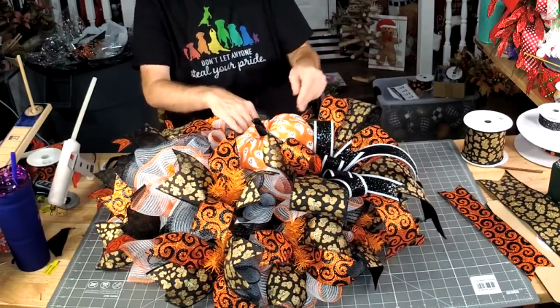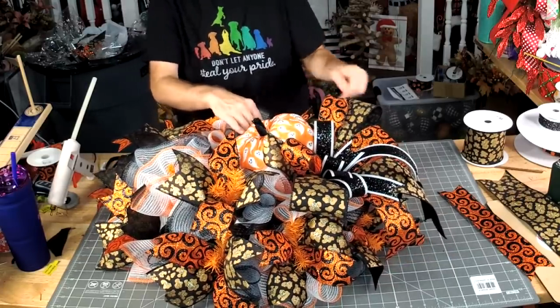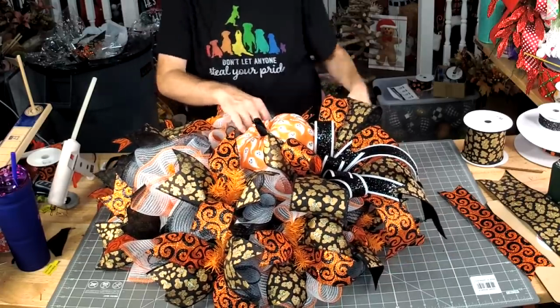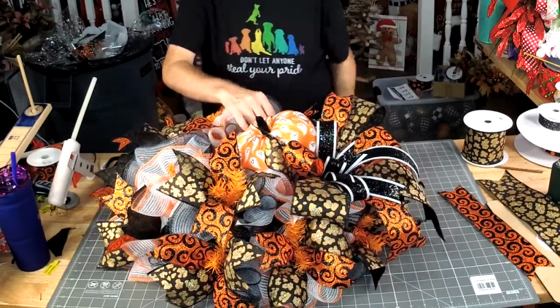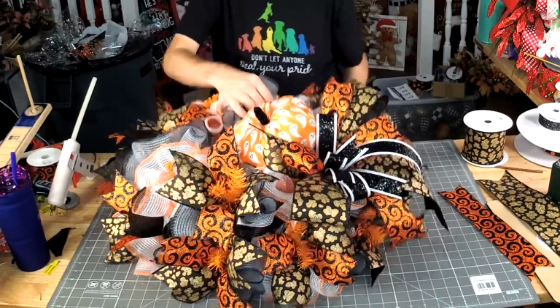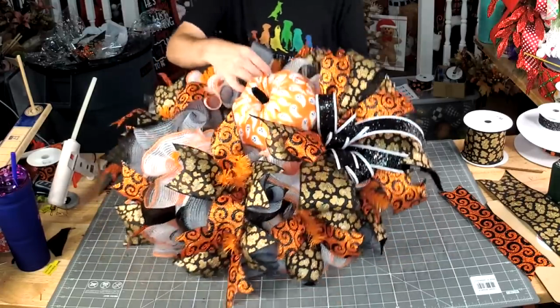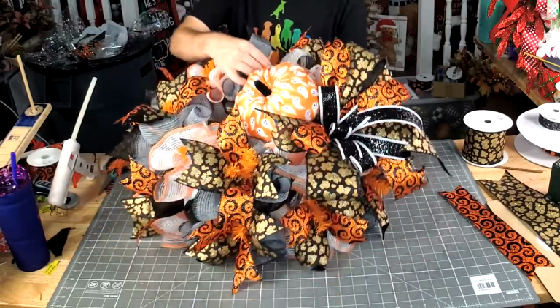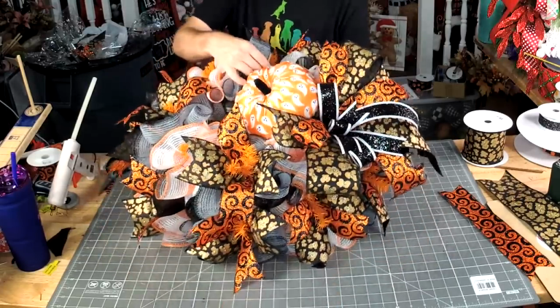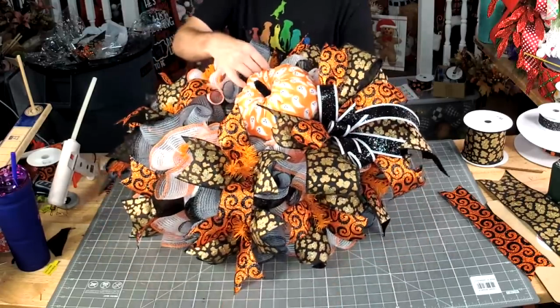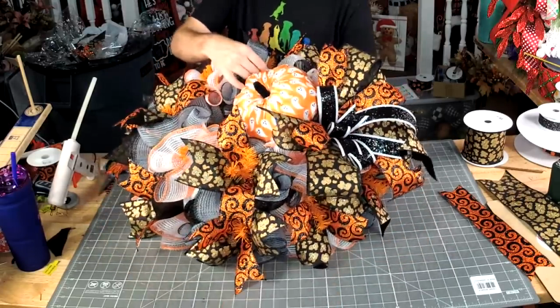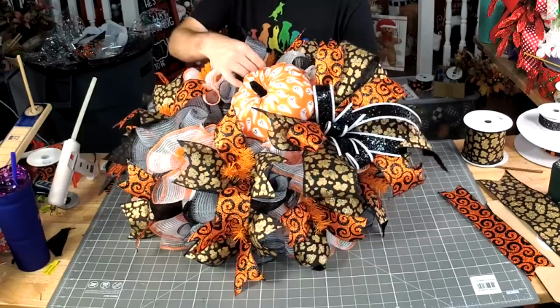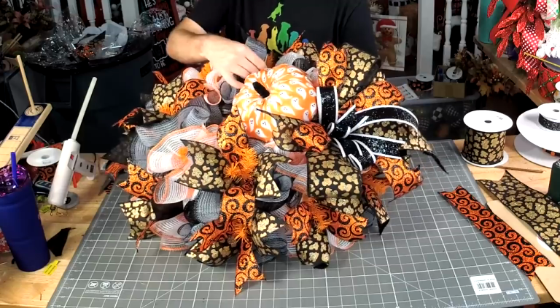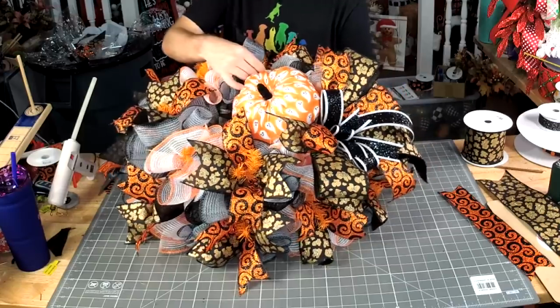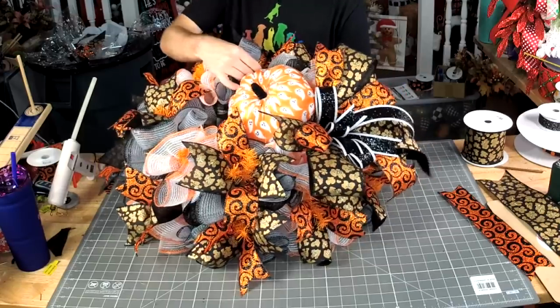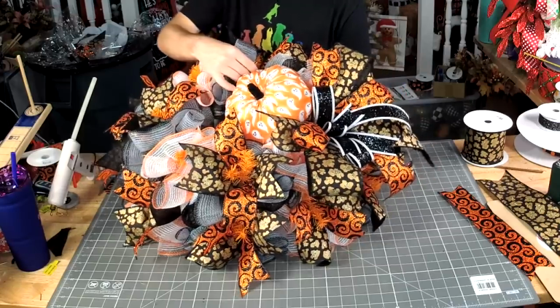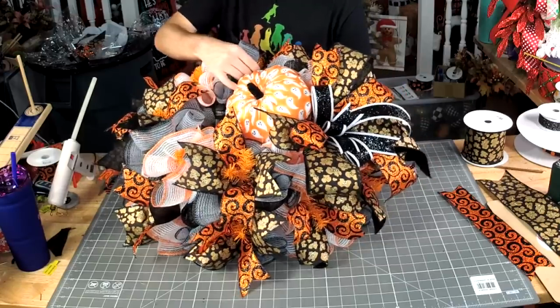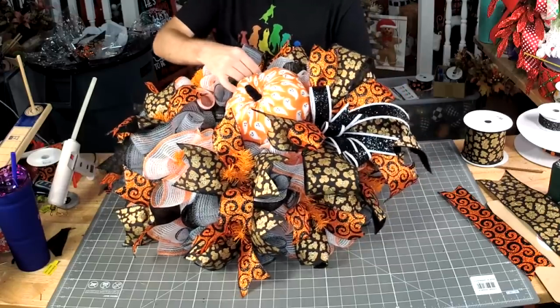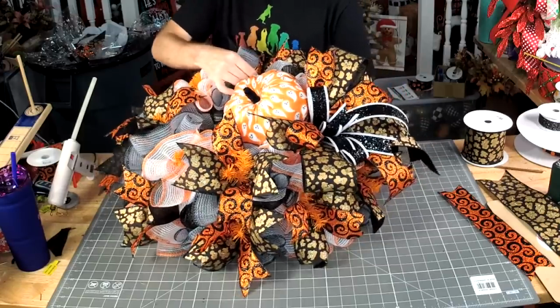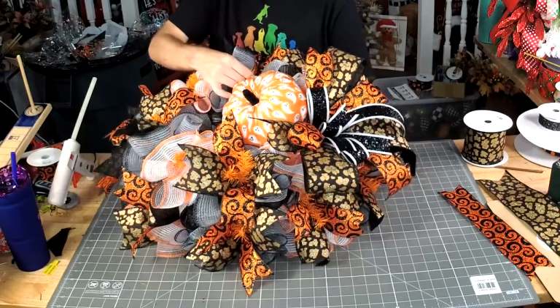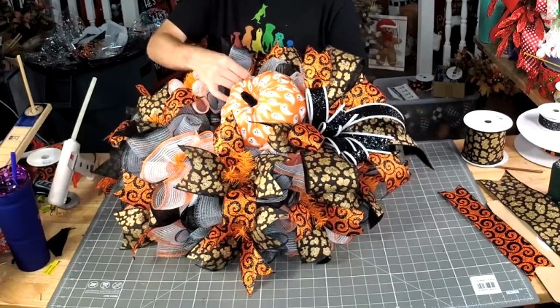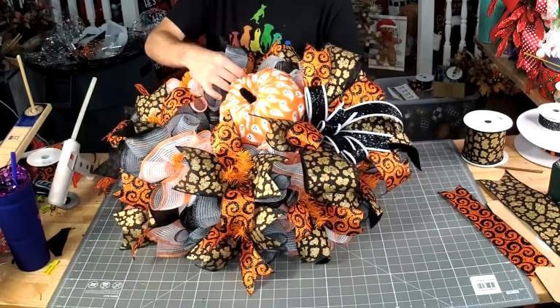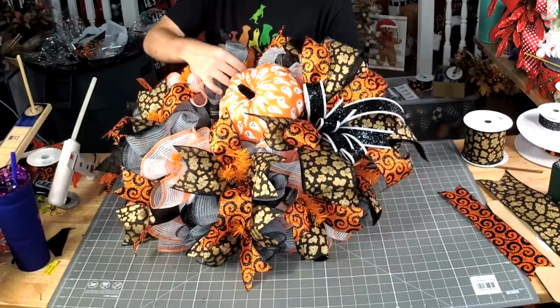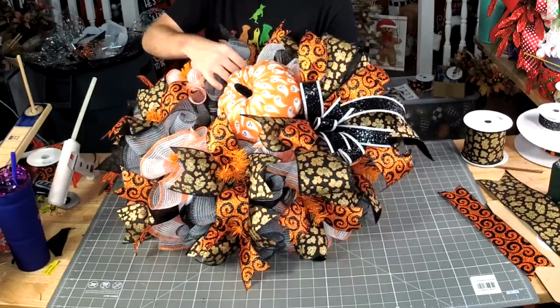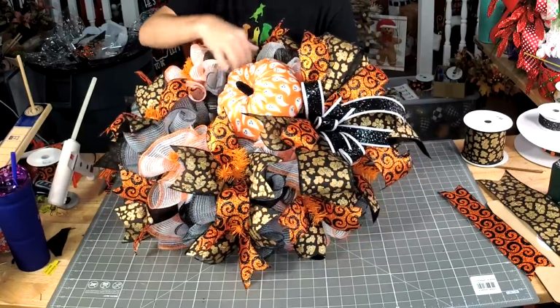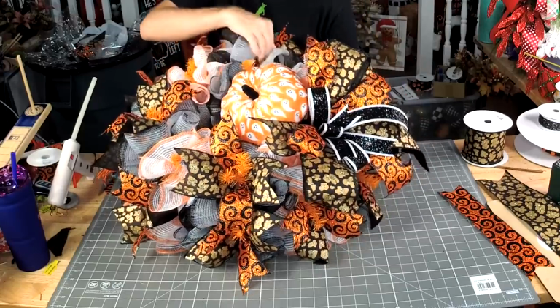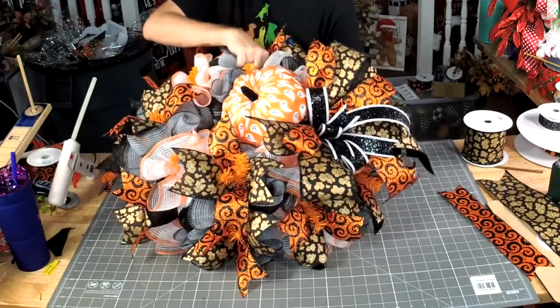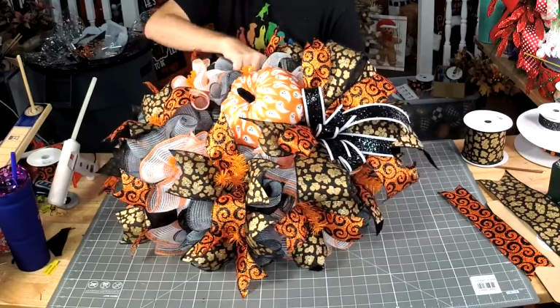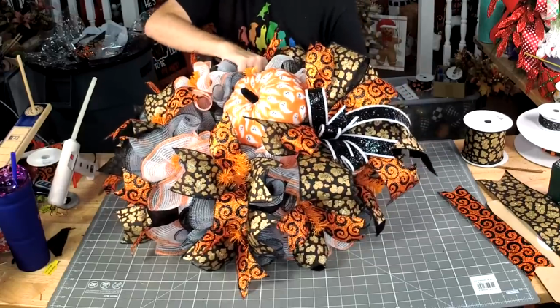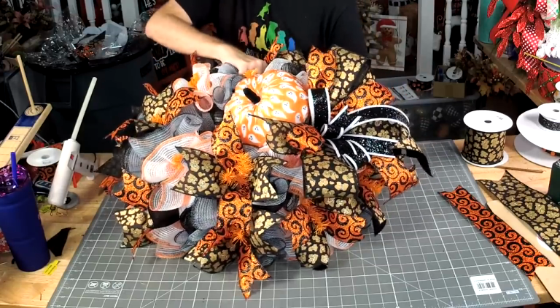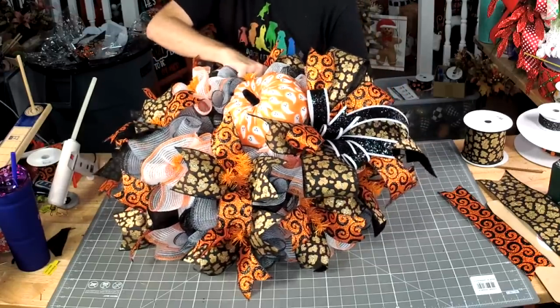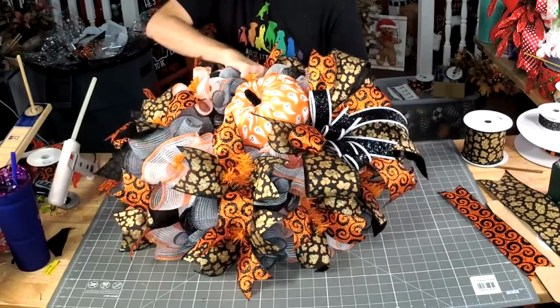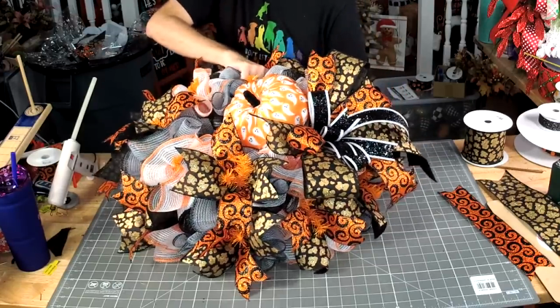Somewhere in here is the other half of my Twista — there it is.